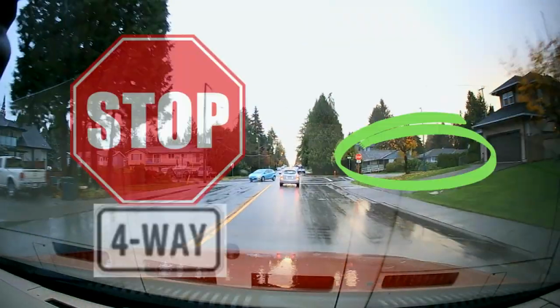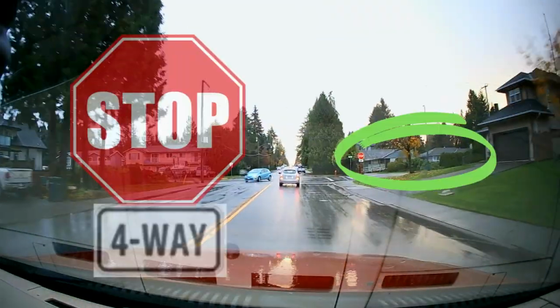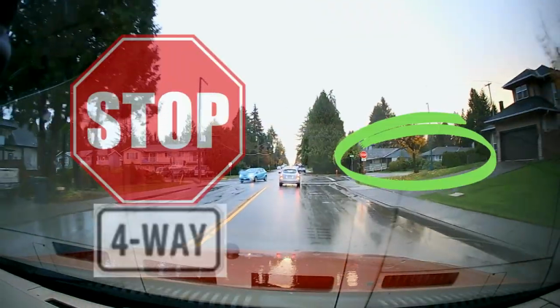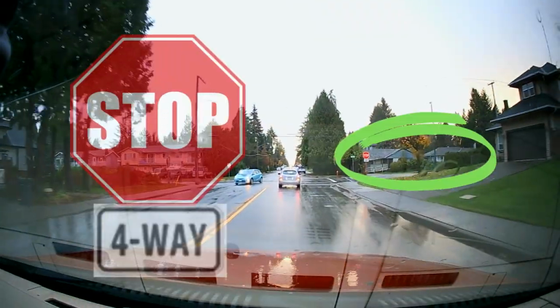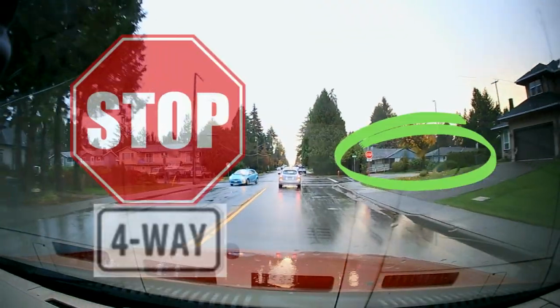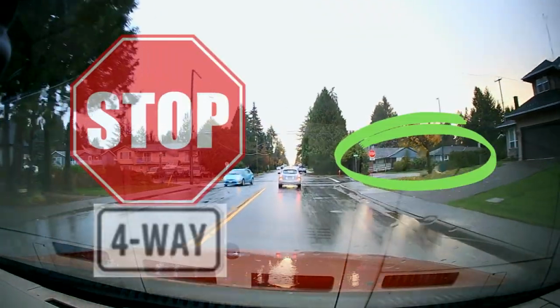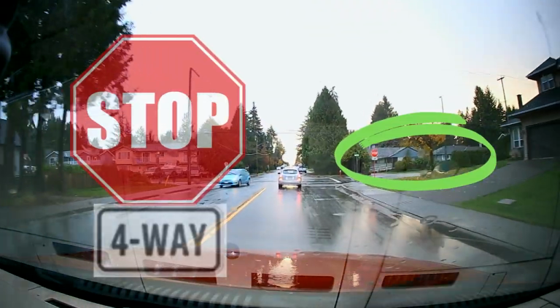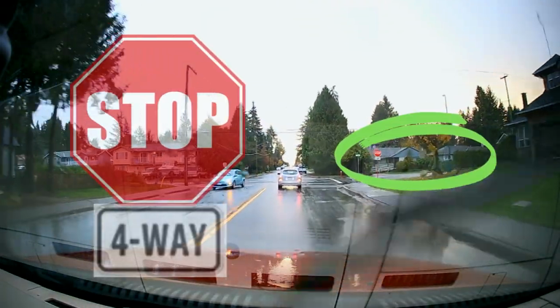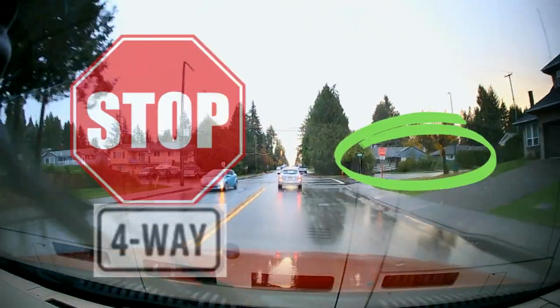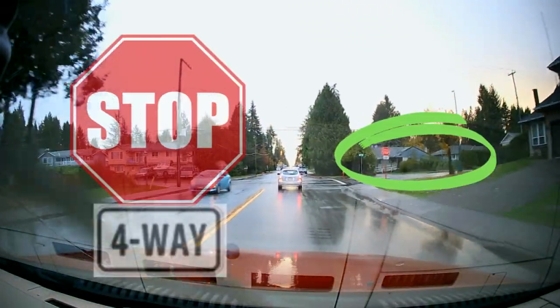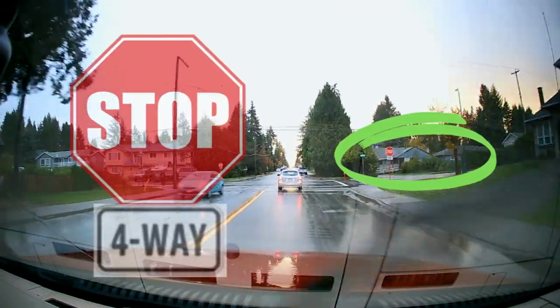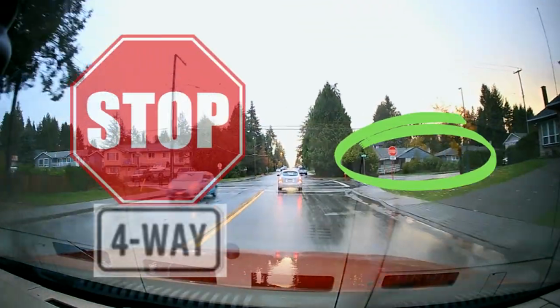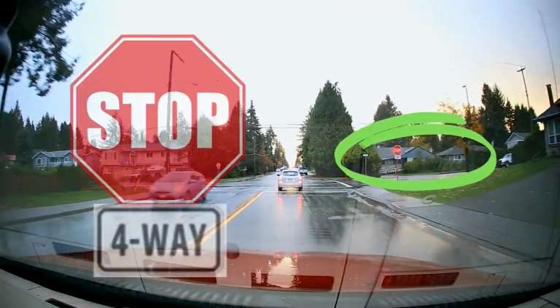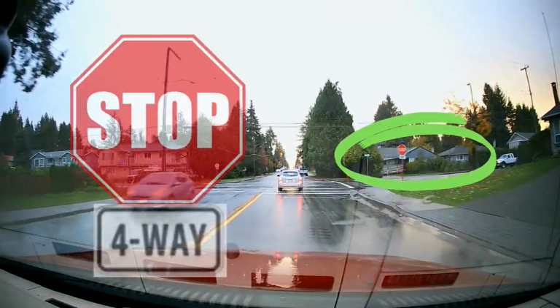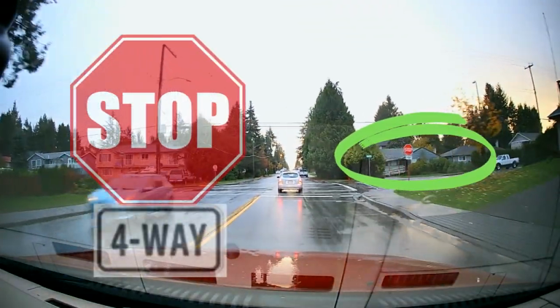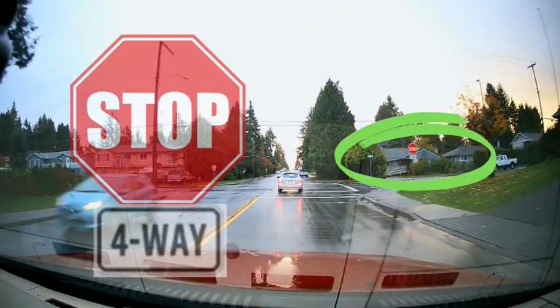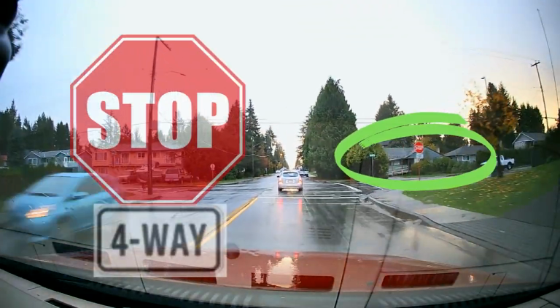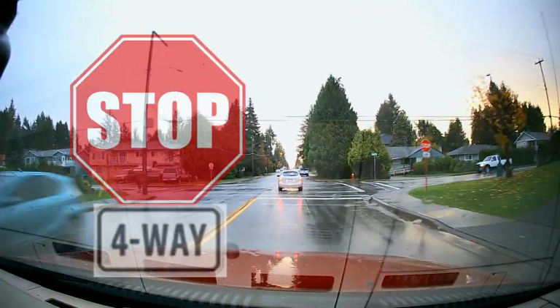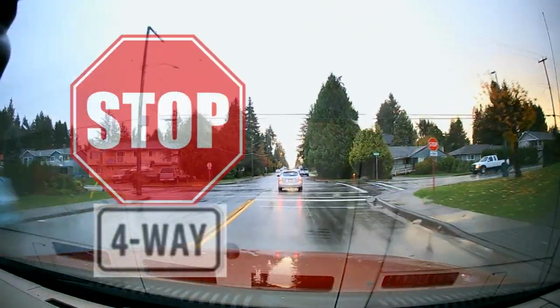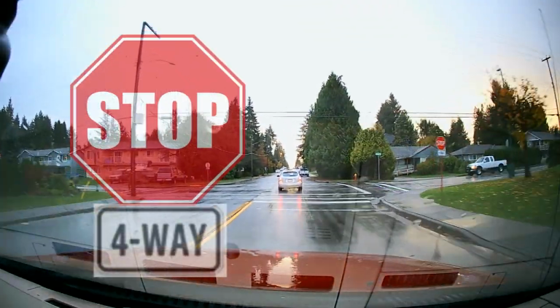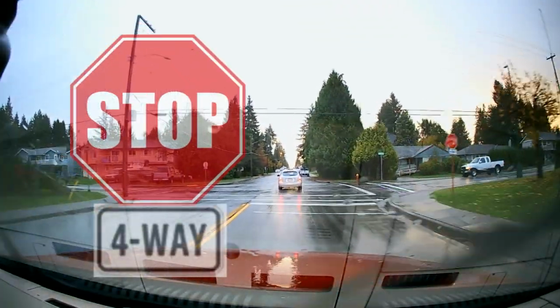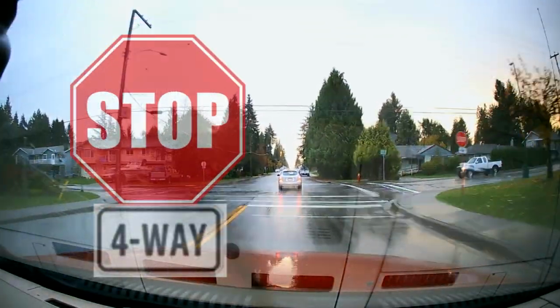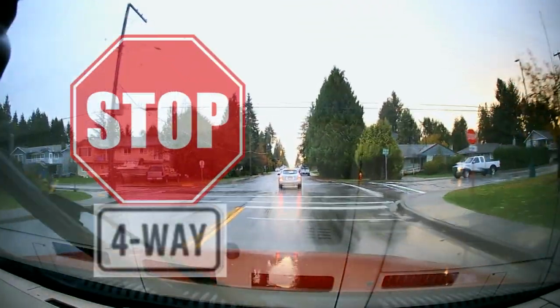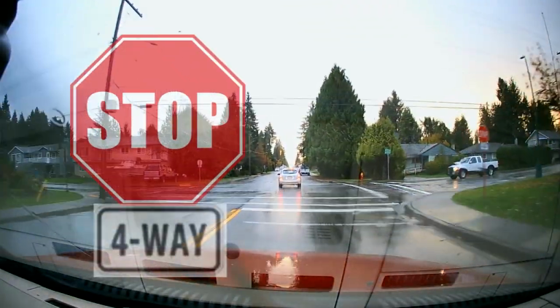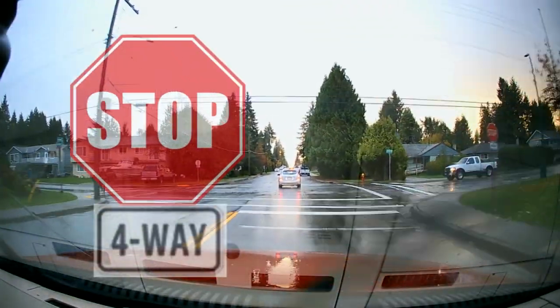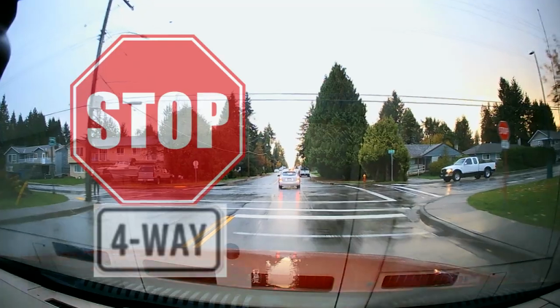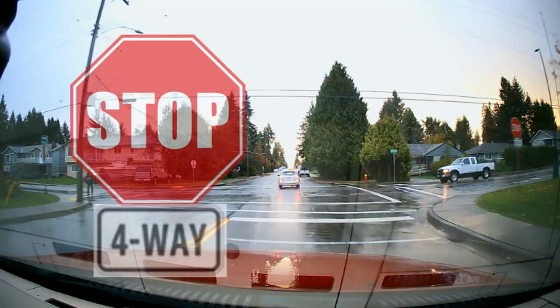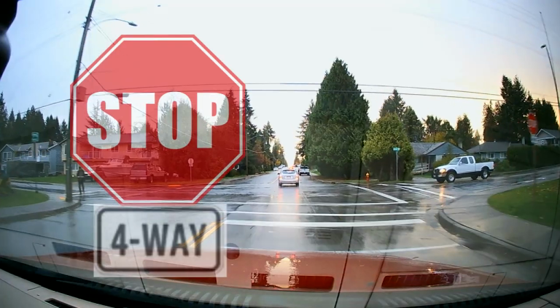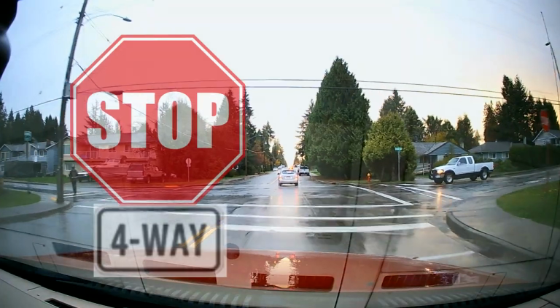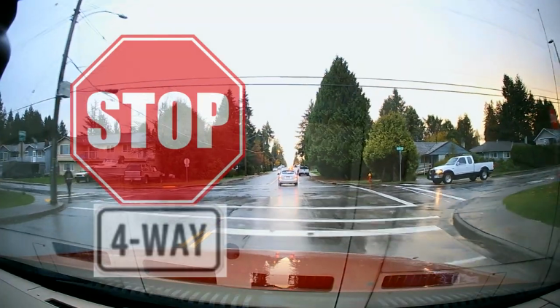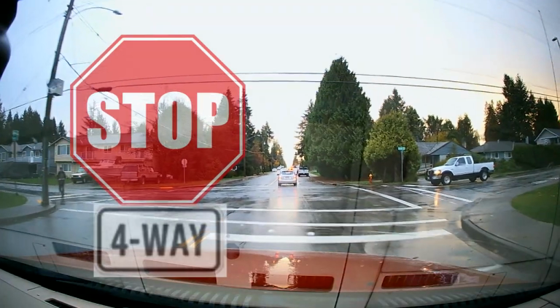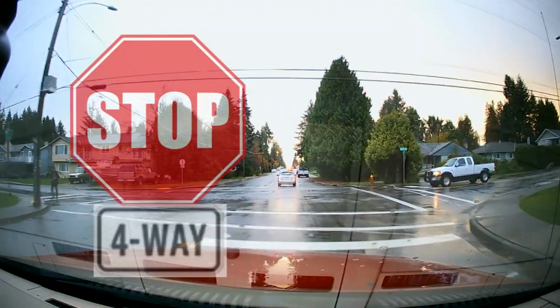Of course, this is a classic four-way stop sign intersection, where we will take turns.